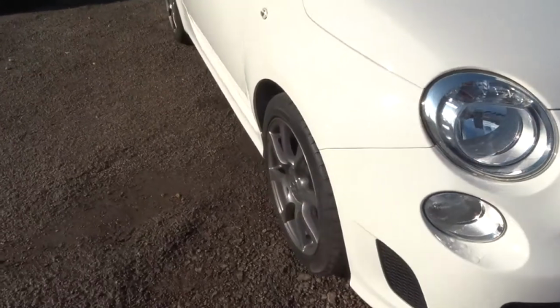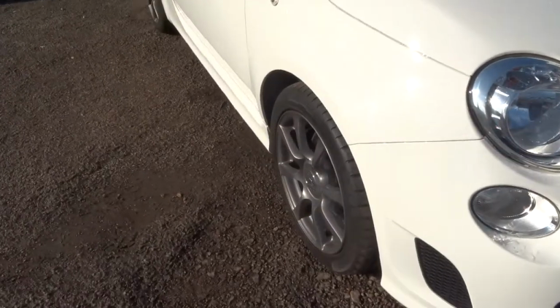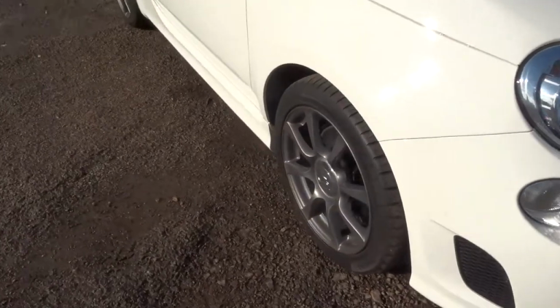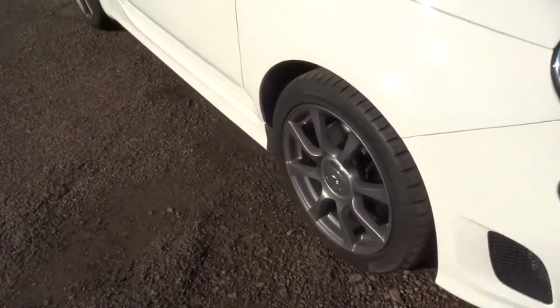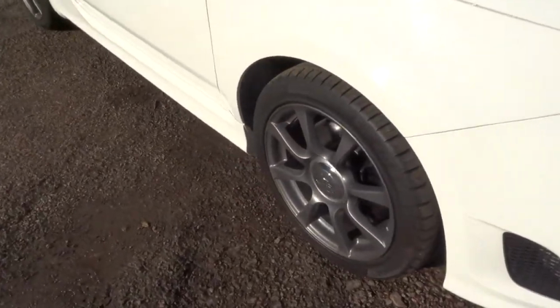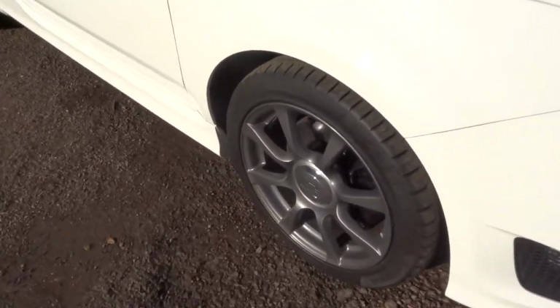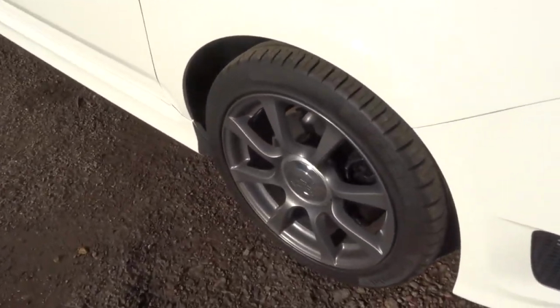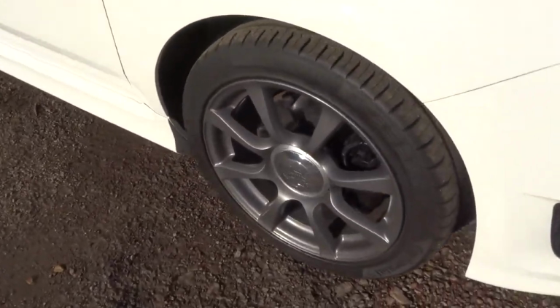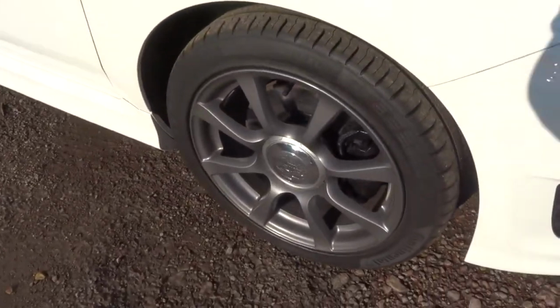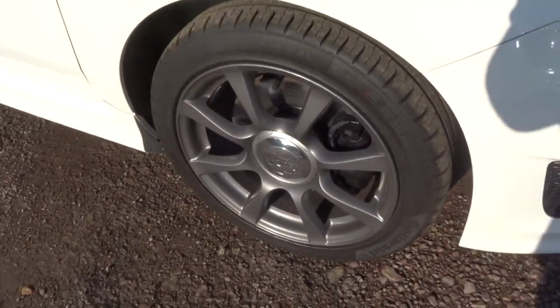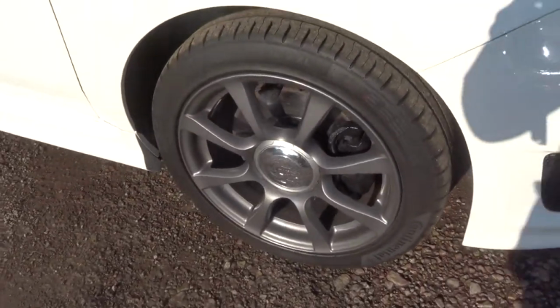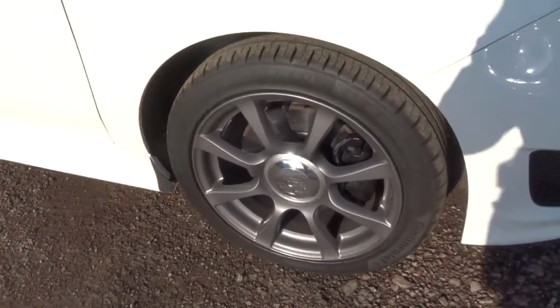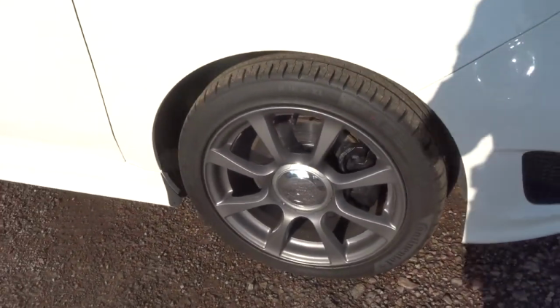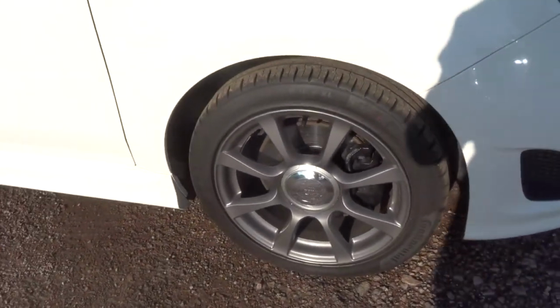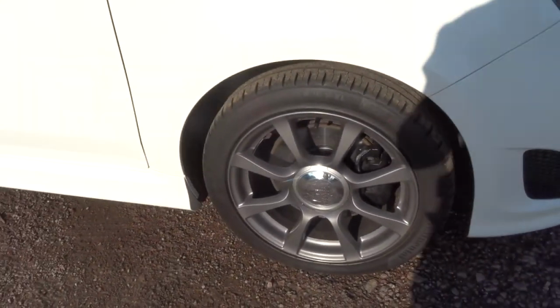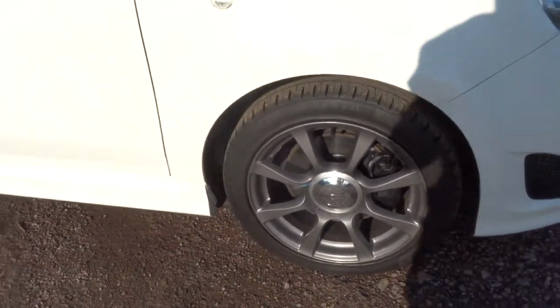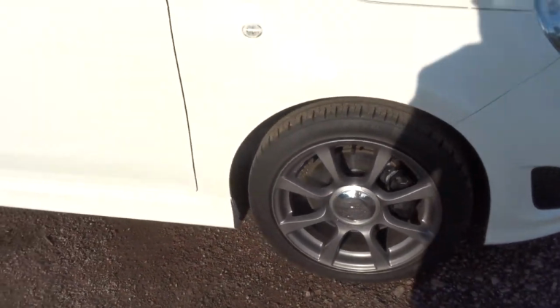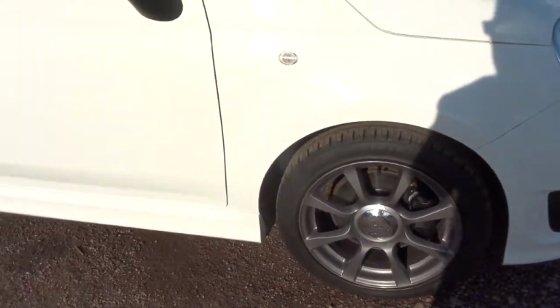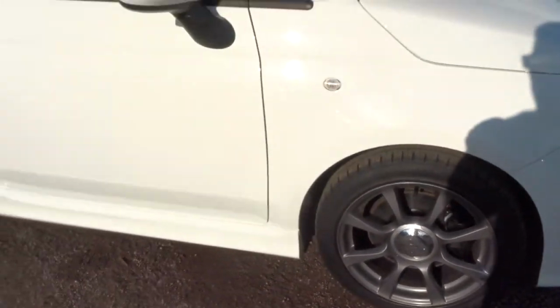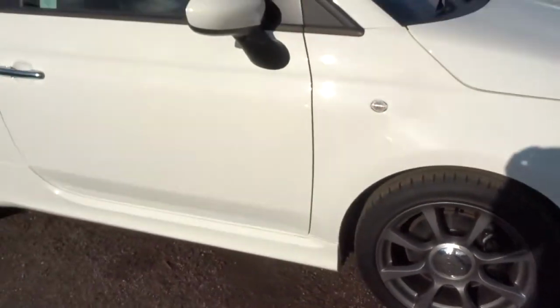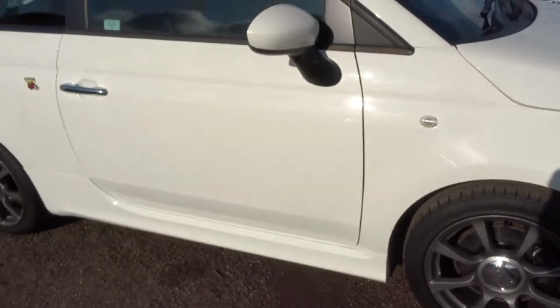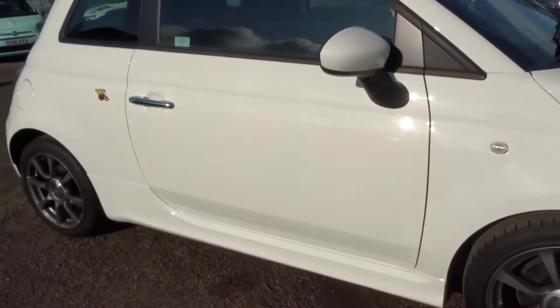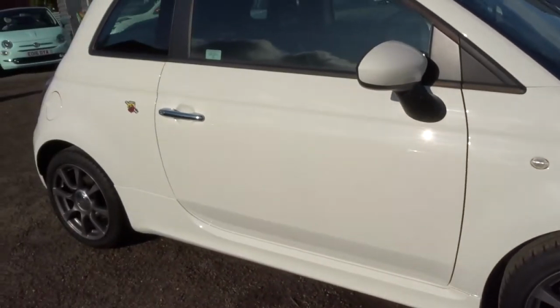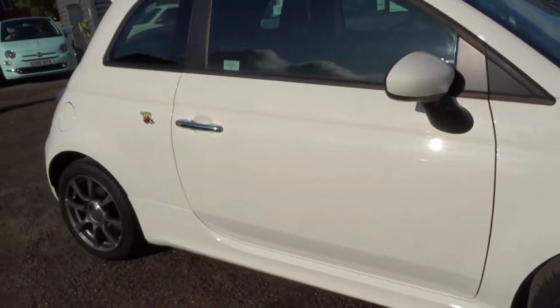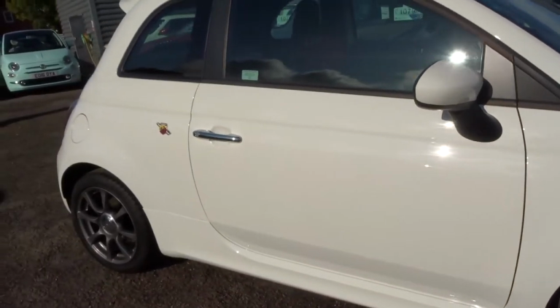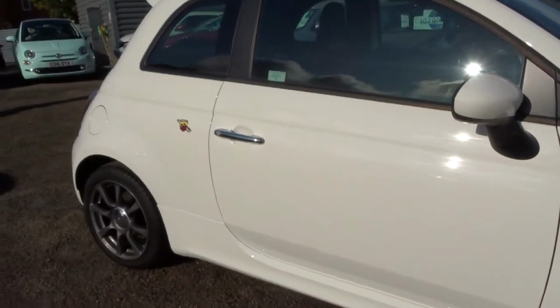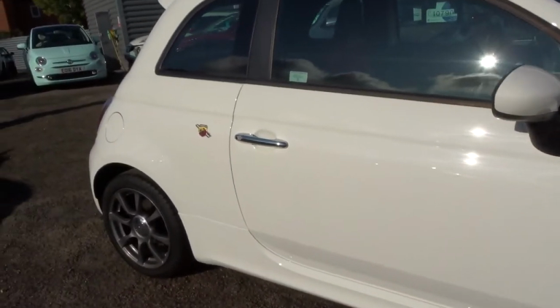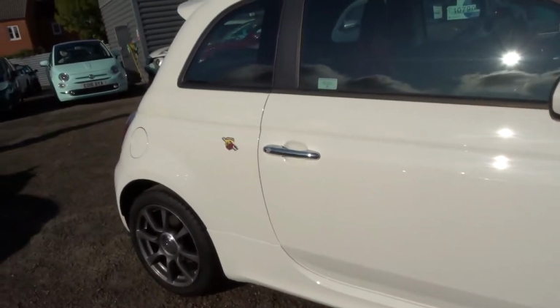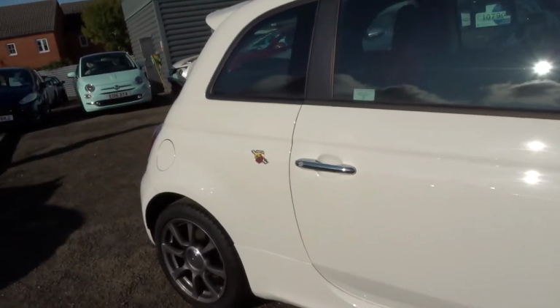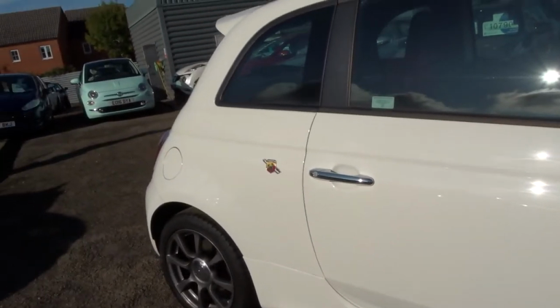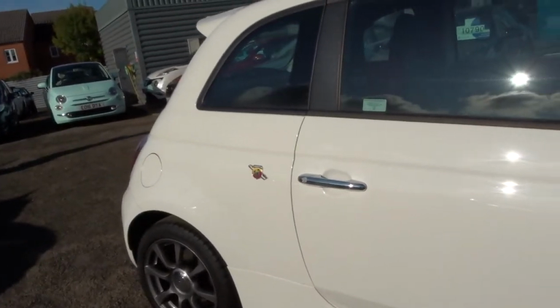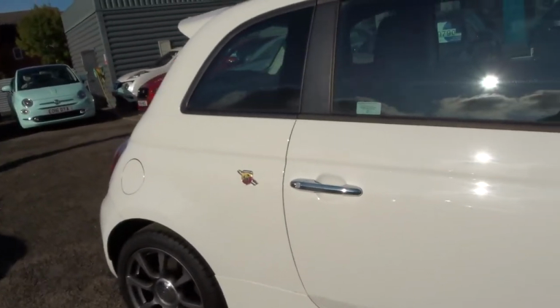Stunning Abarth alloy wheels. Let's head to the back of the car and work our way in.